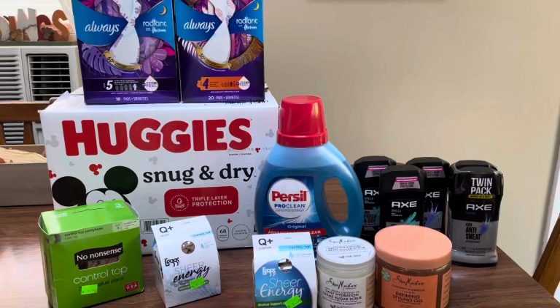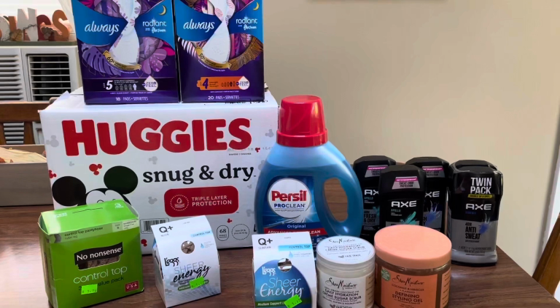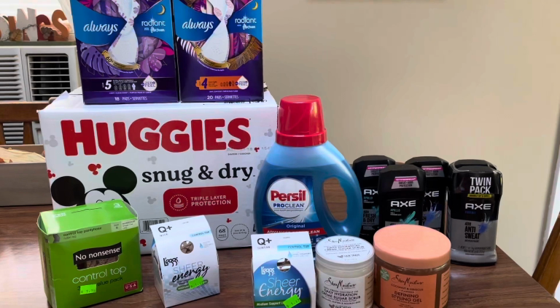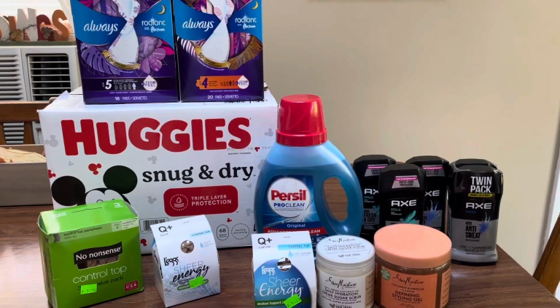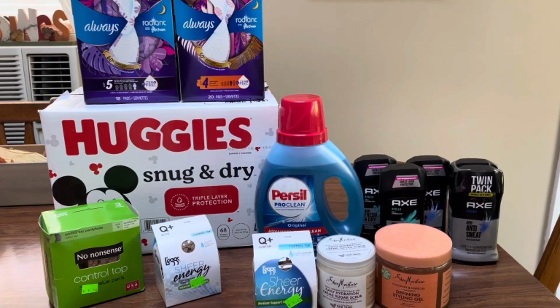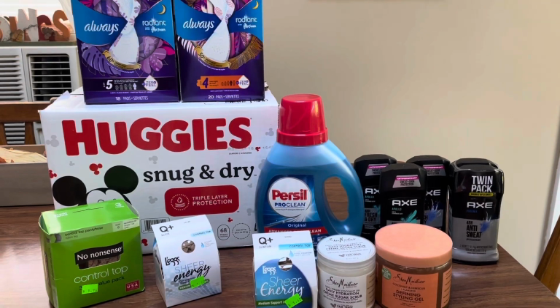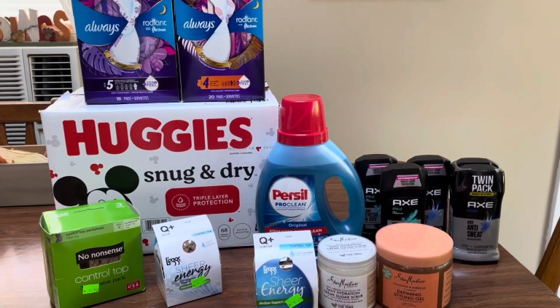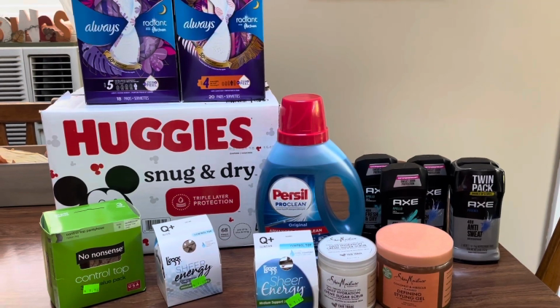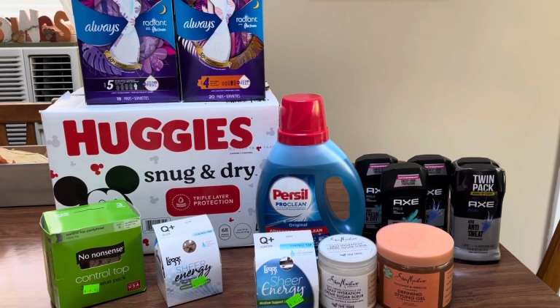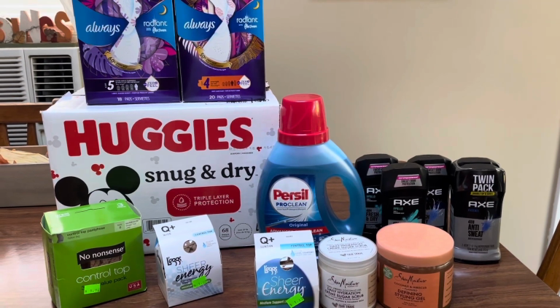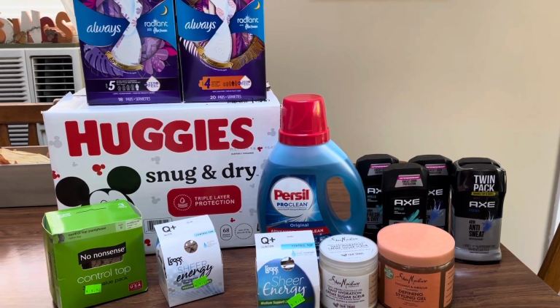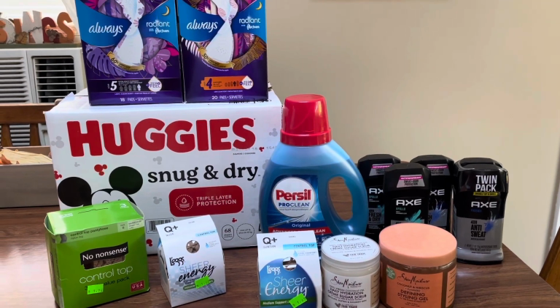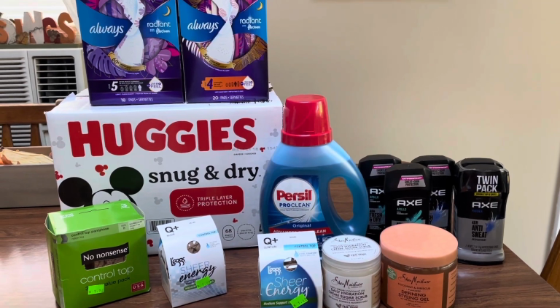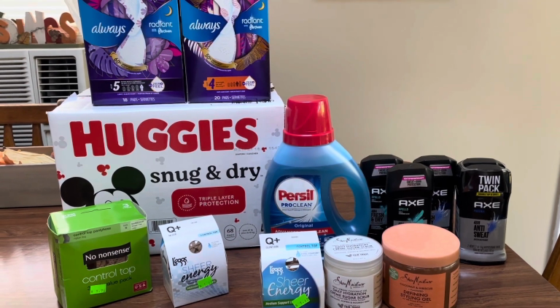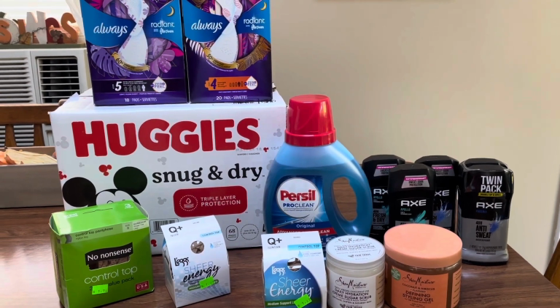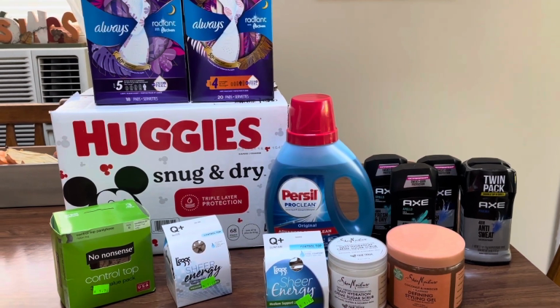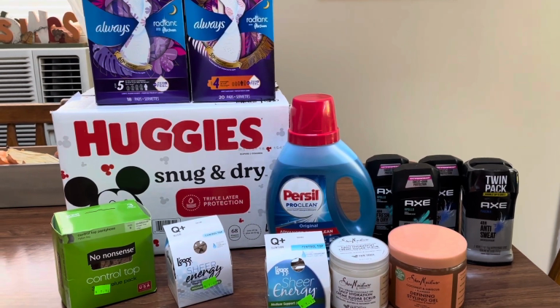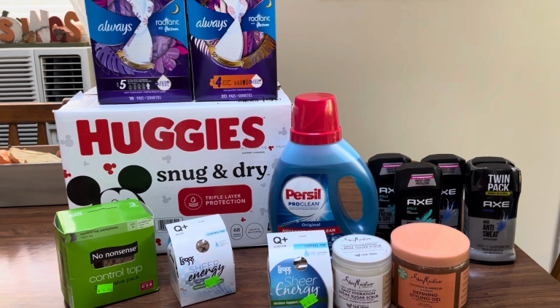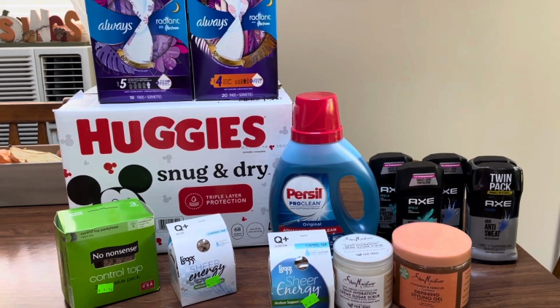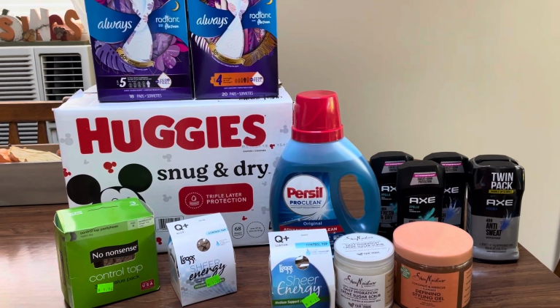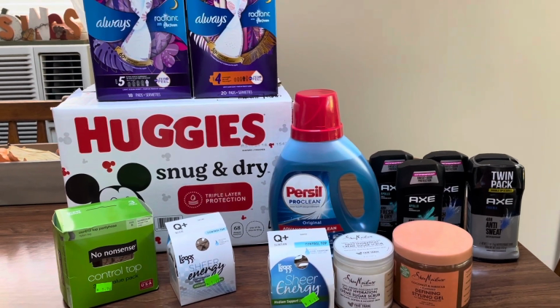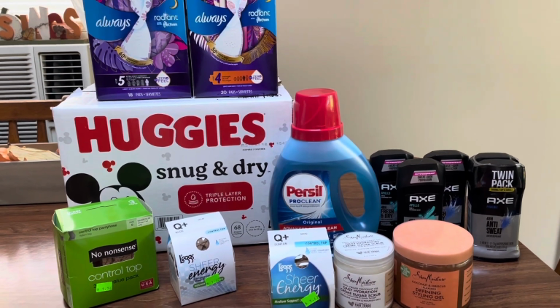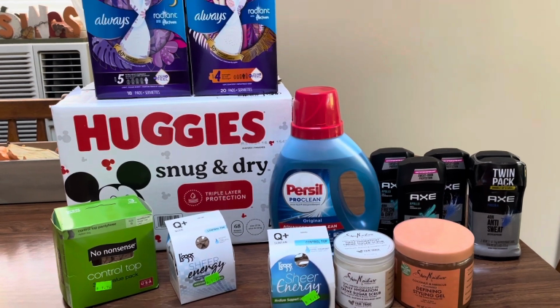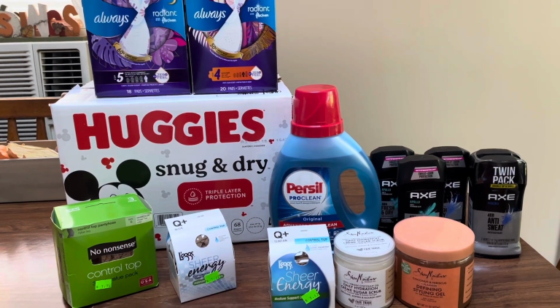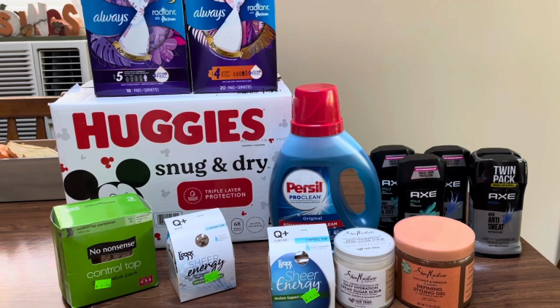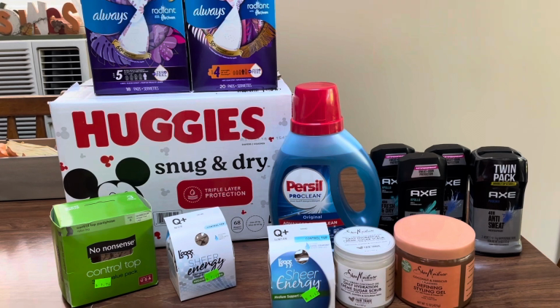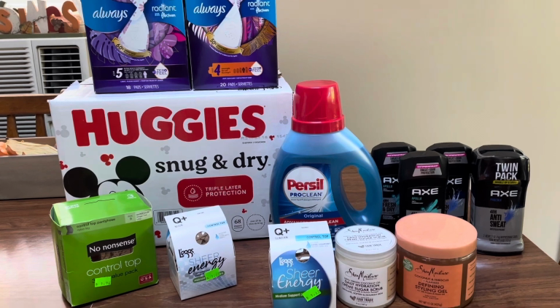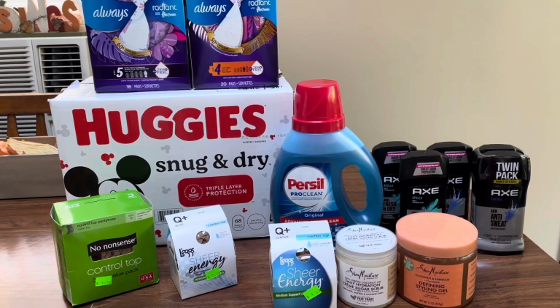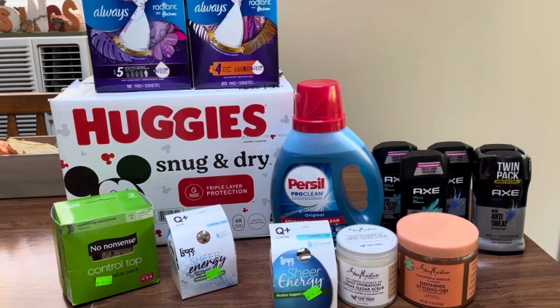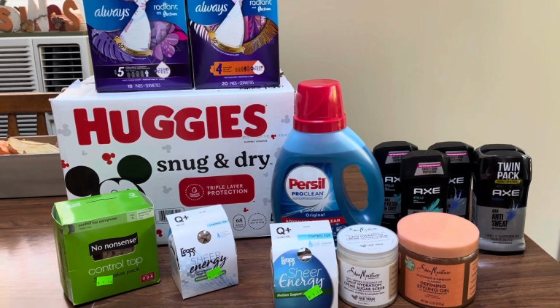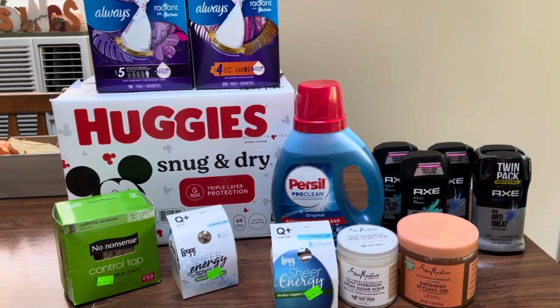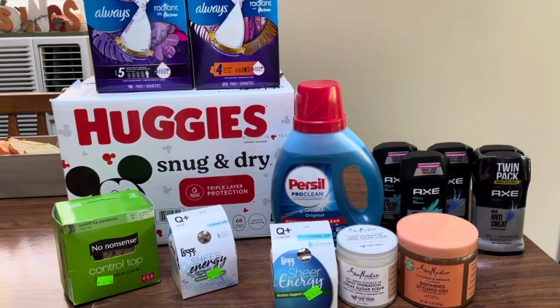Hey guys, this is Mama Maid. This is my Rite Aid Couponing Haul for the week of October the 1st through the 7th, 2023.